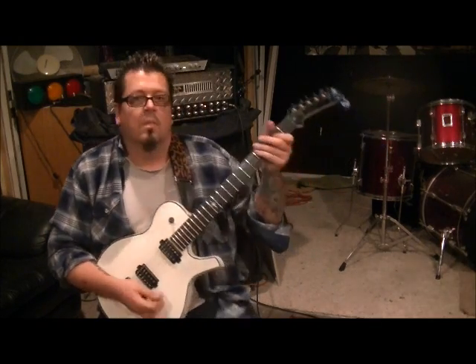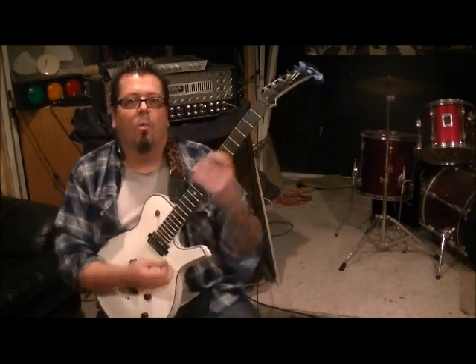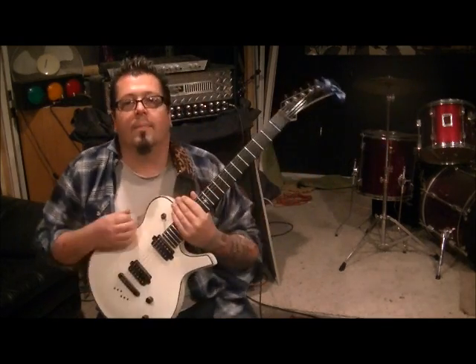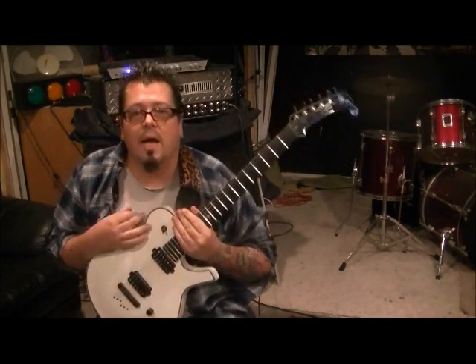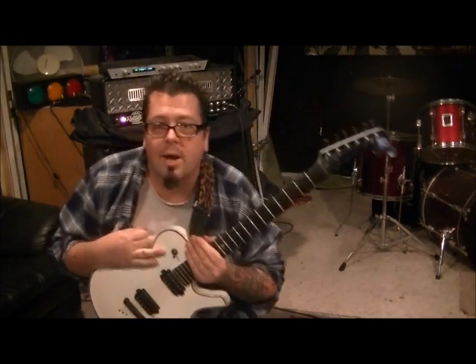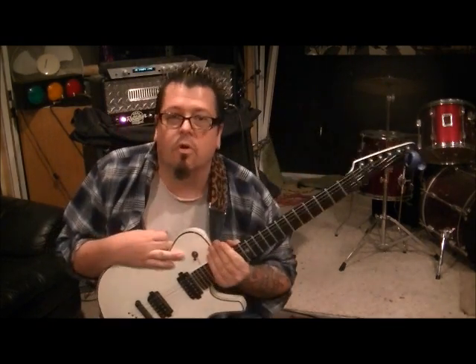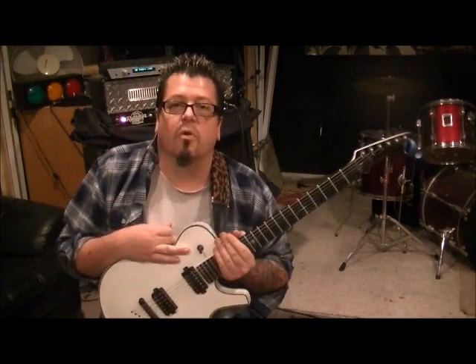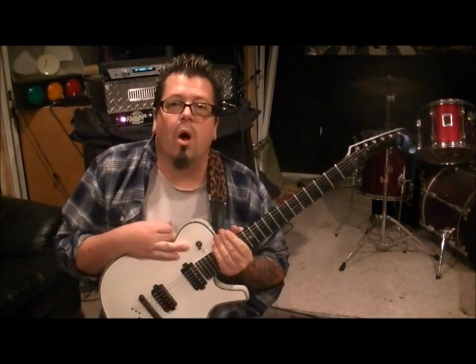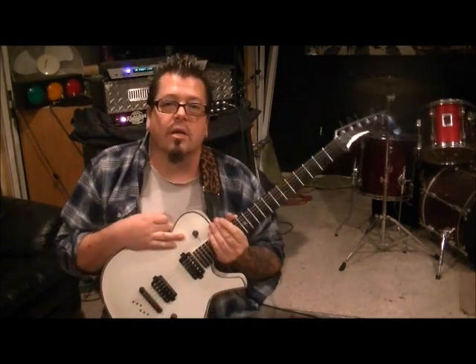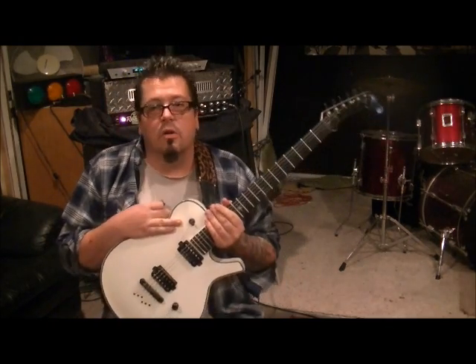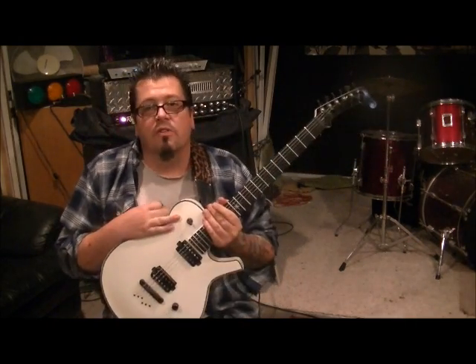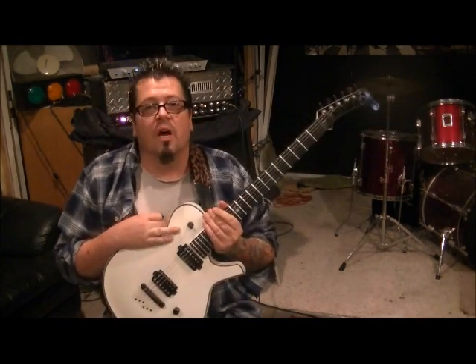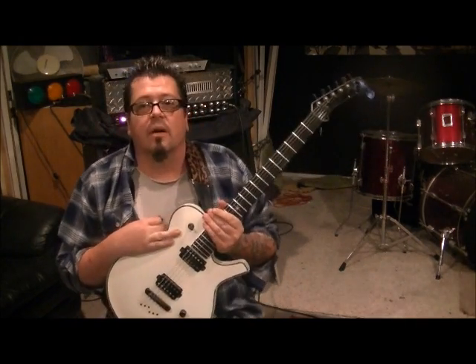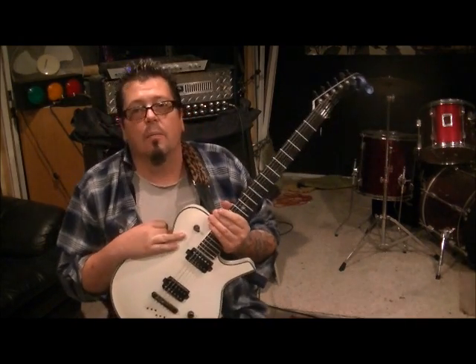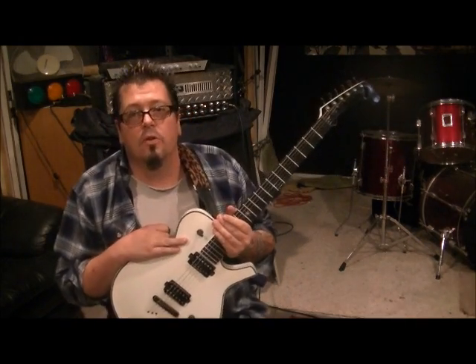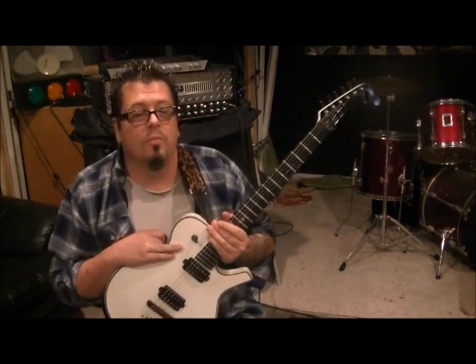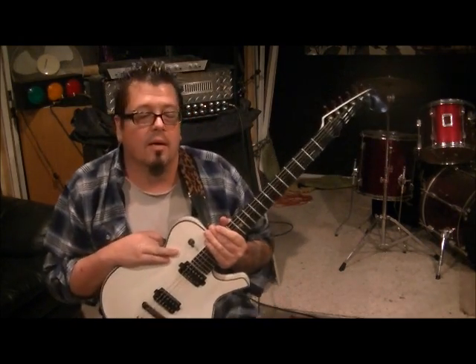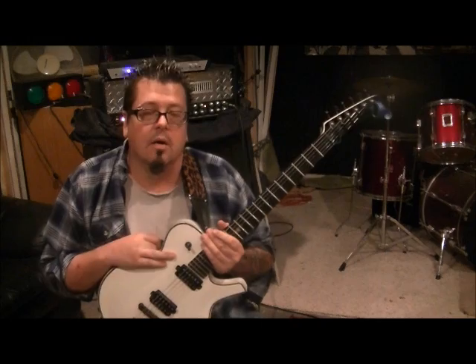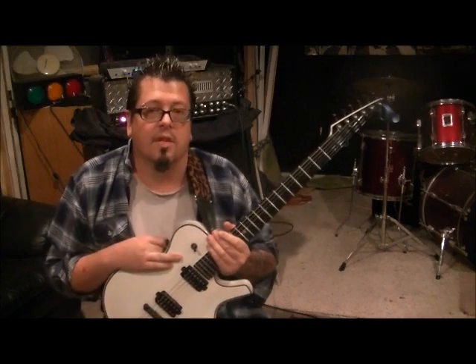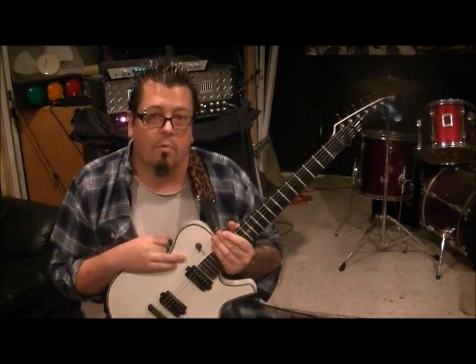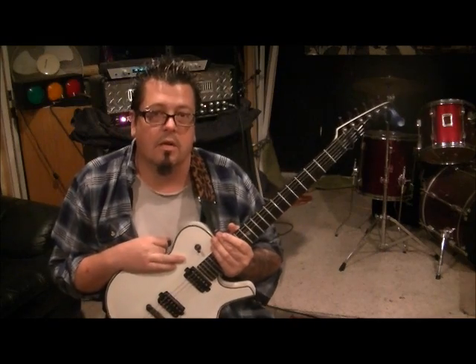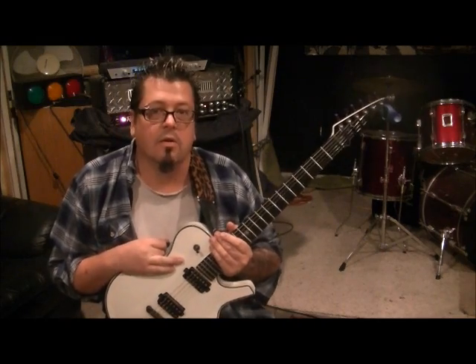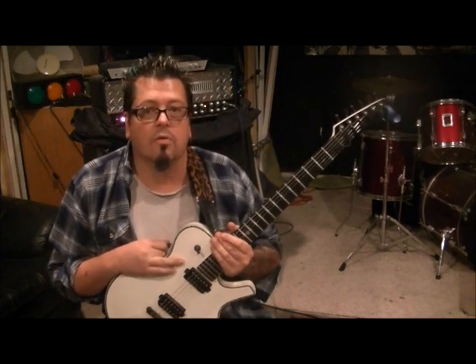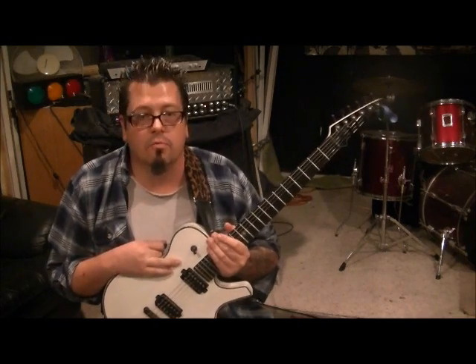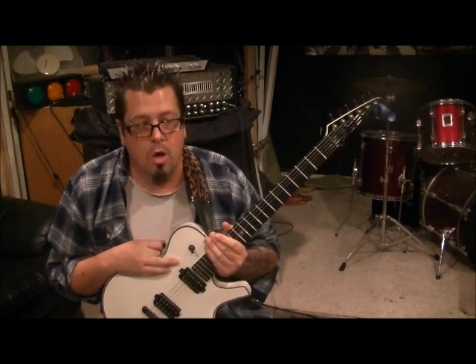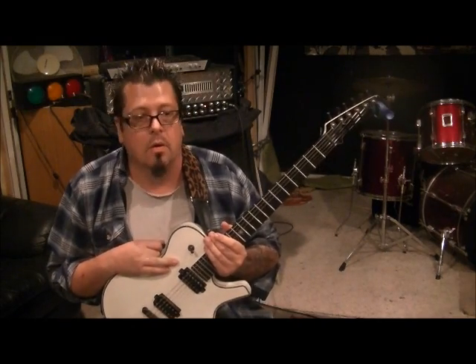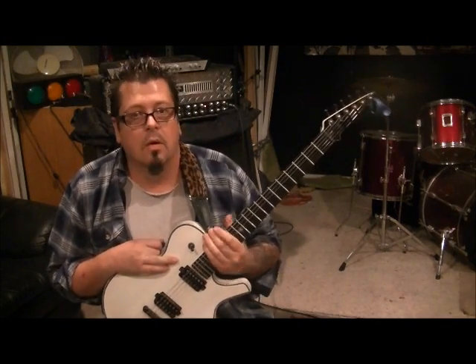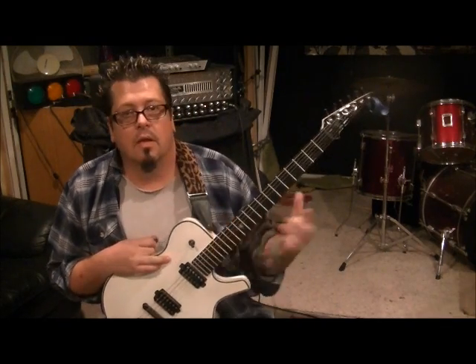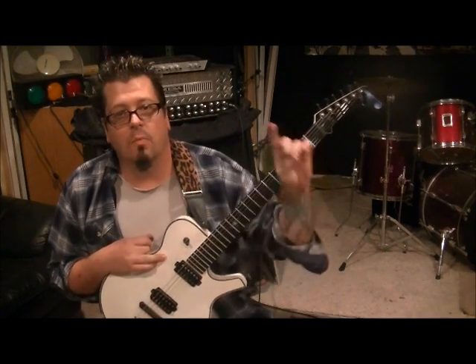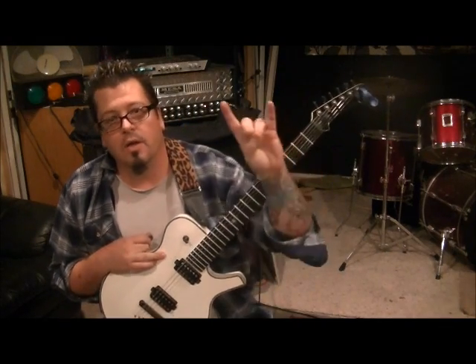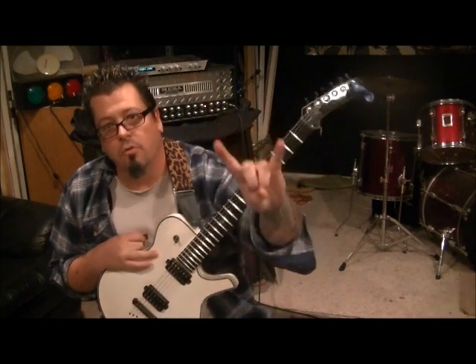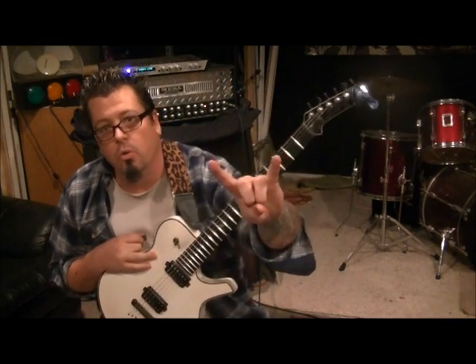What up guys, Mike Gross here at rockandguitarsons.com and YouTube, that's rockandguitarsons1. That's Motley Crue.